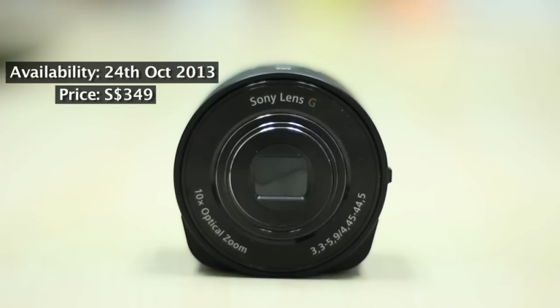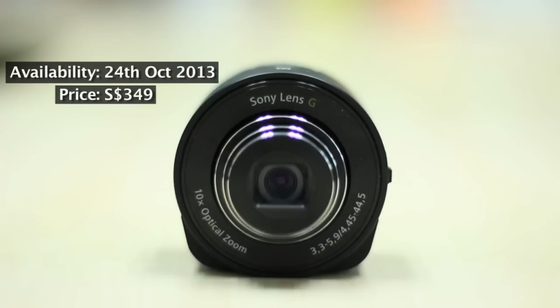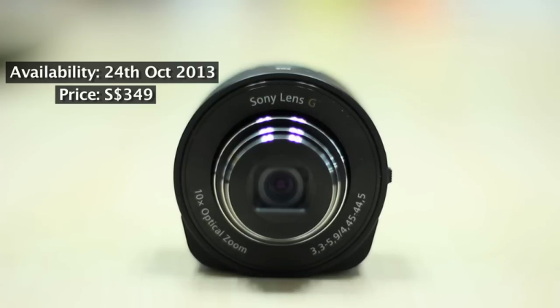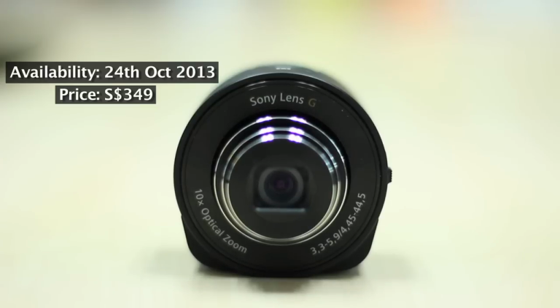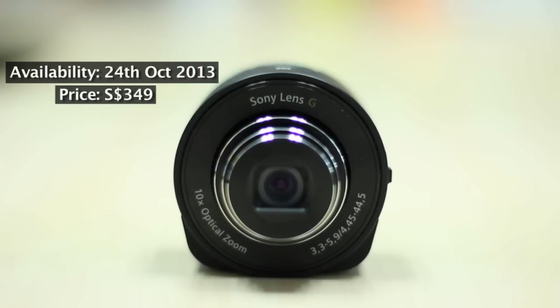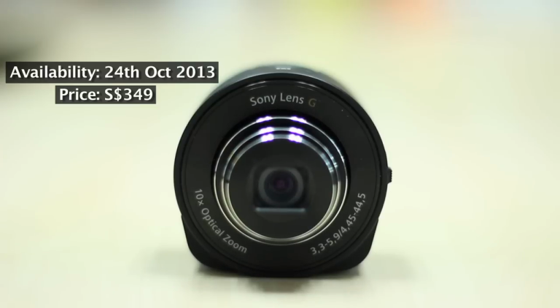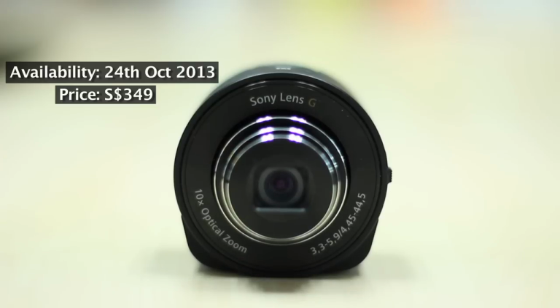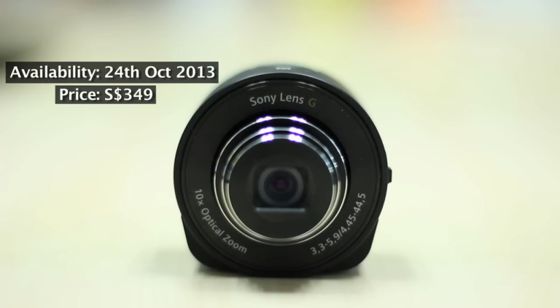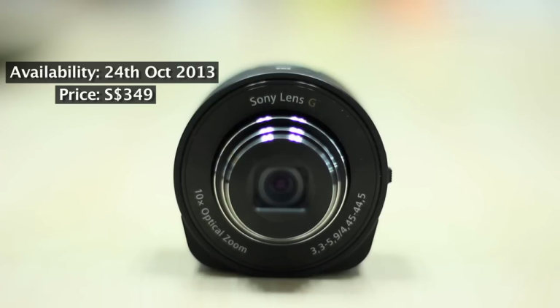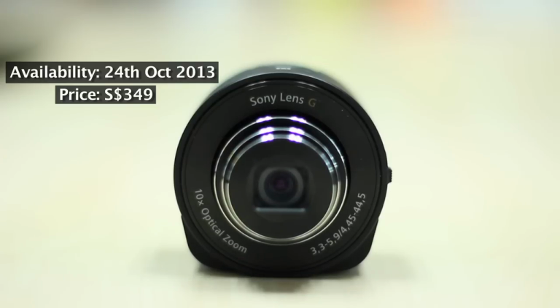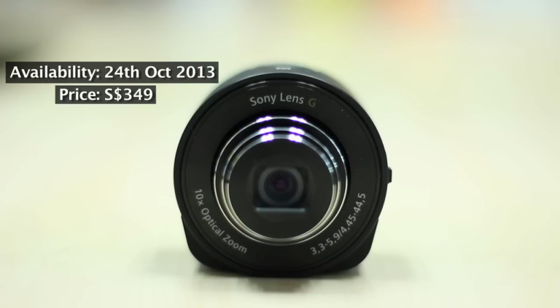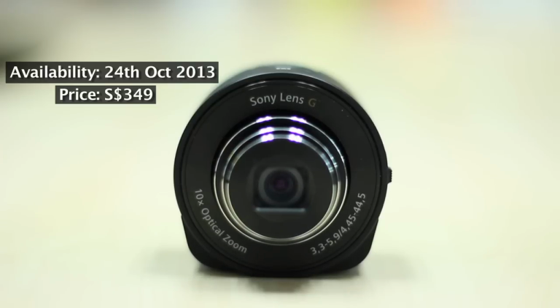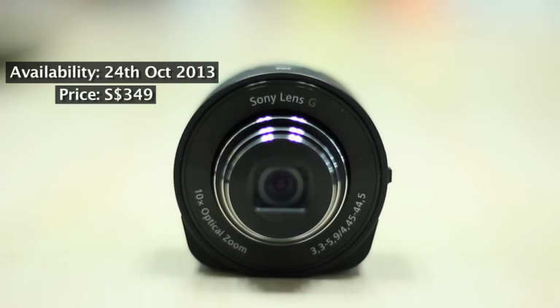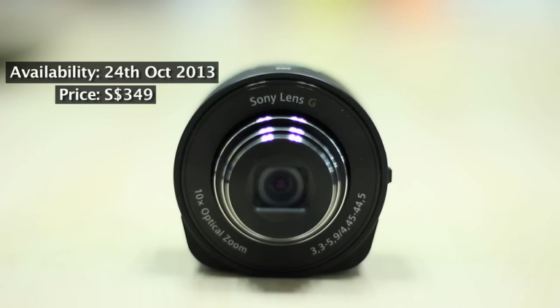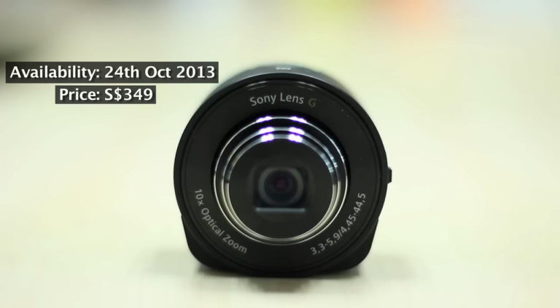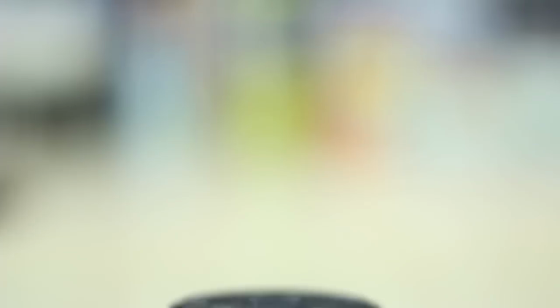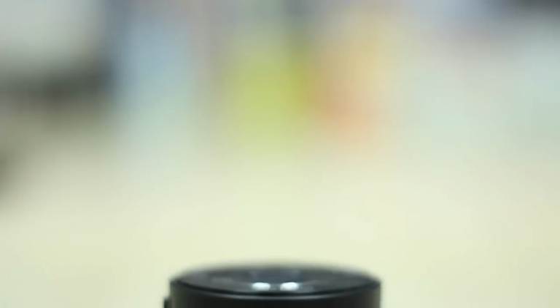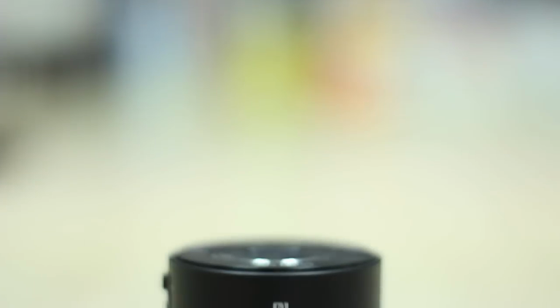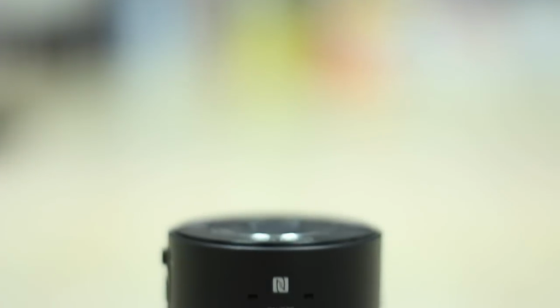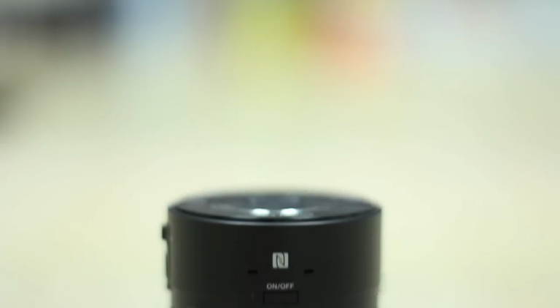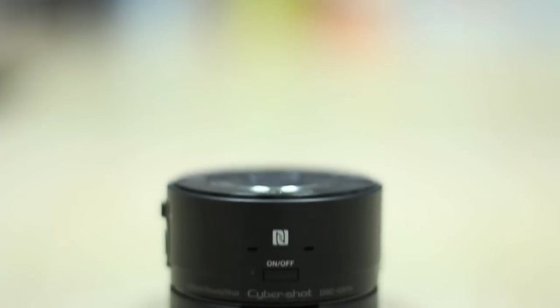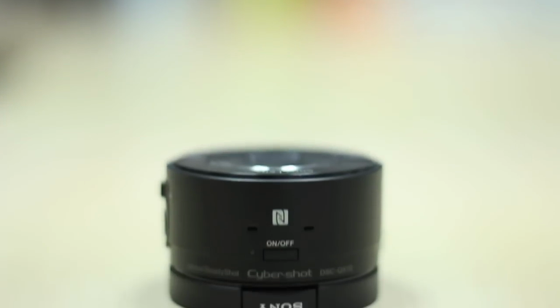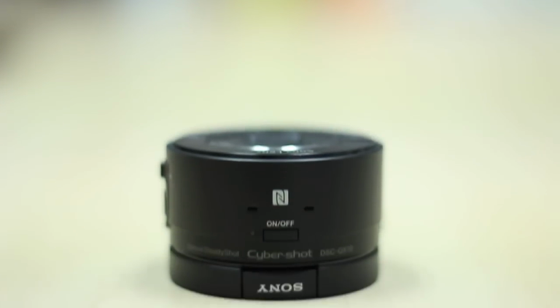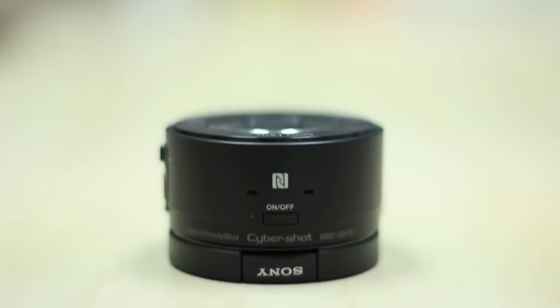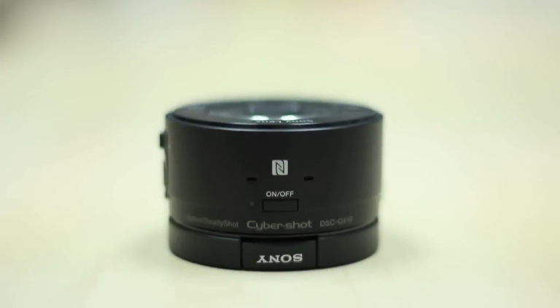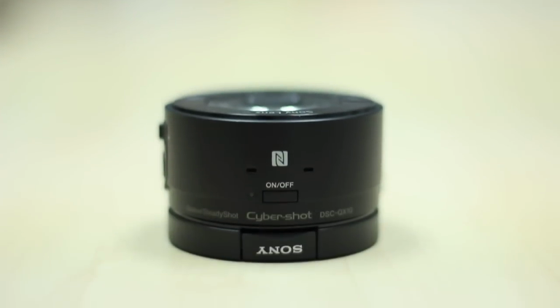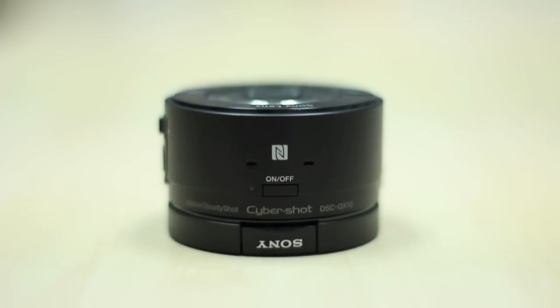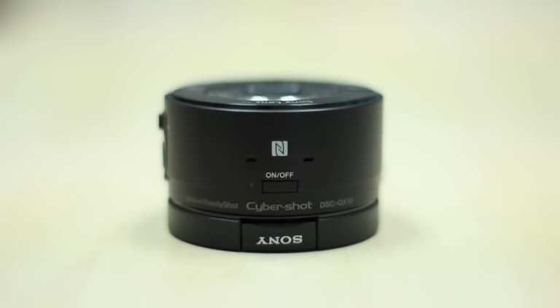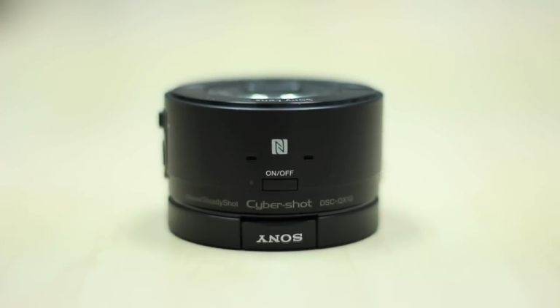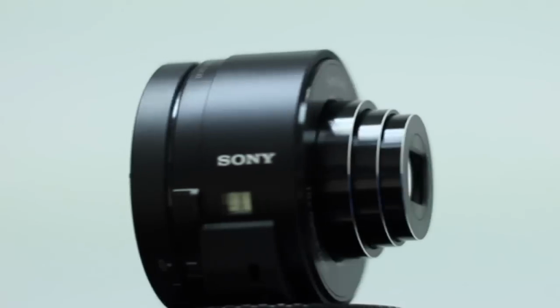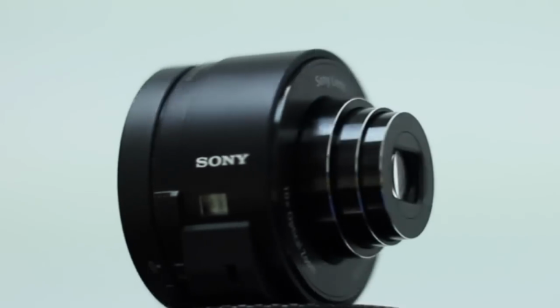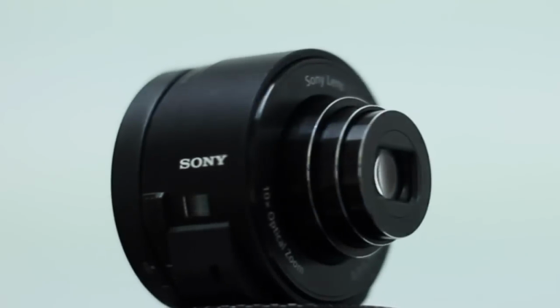And that's the QX10 in a nutshell. To find out more about the camera's performance, check out our review on hardwarezone.com.